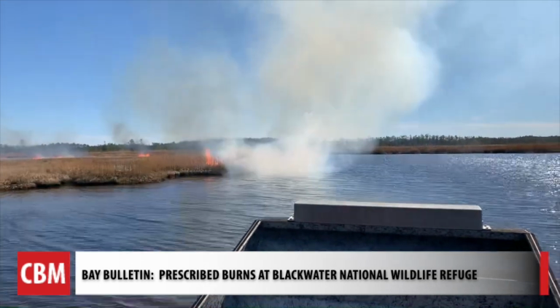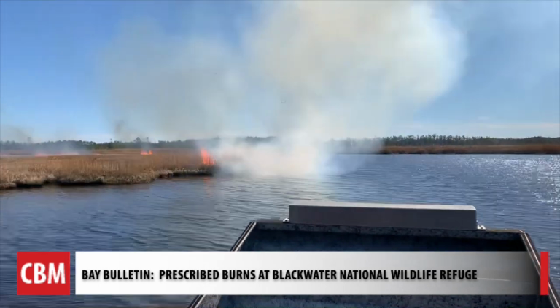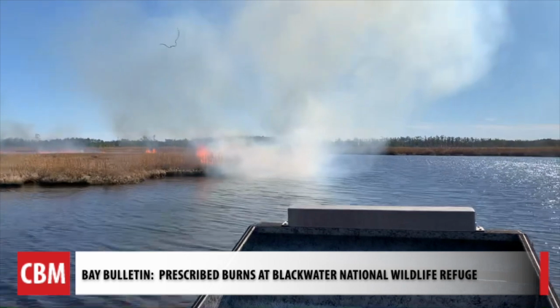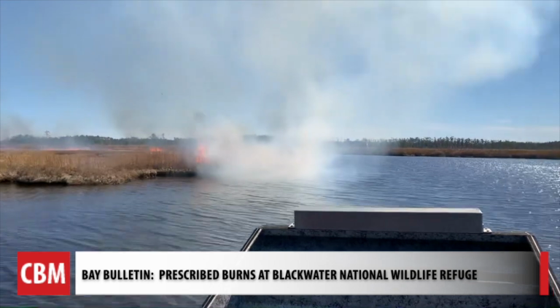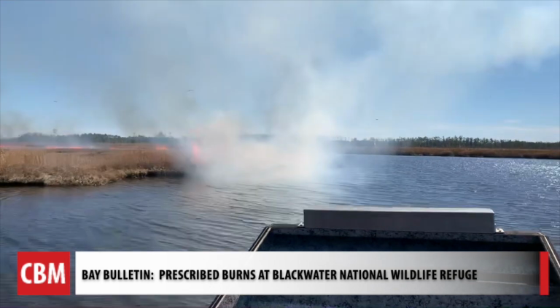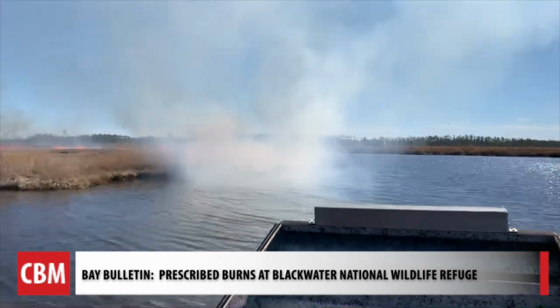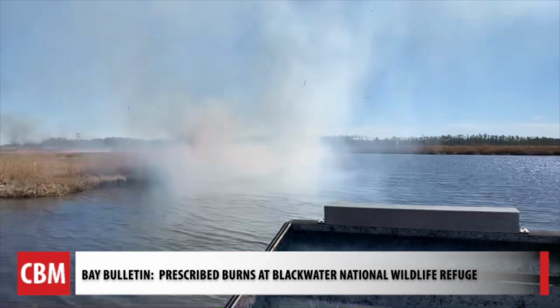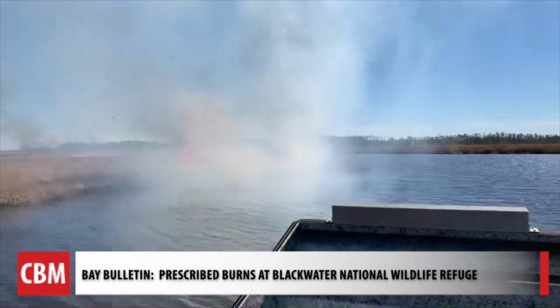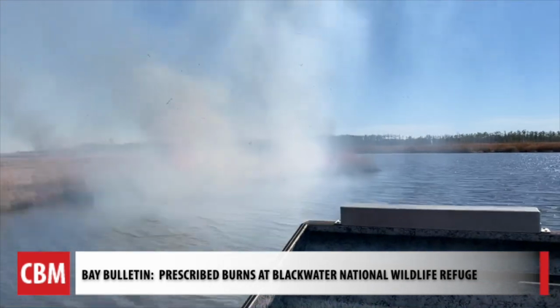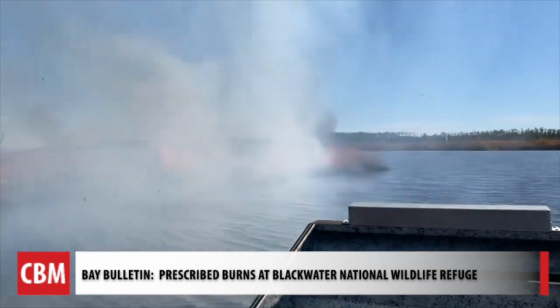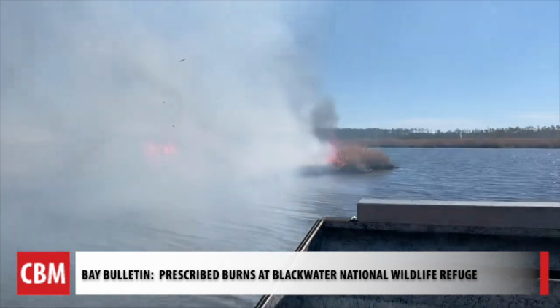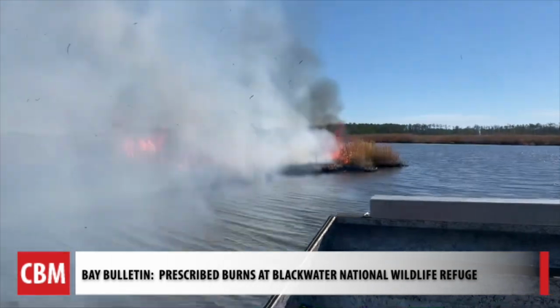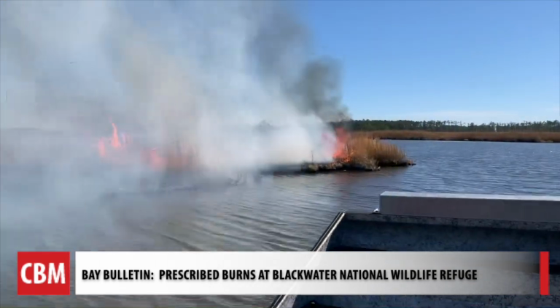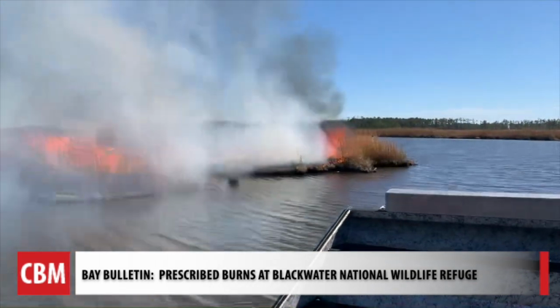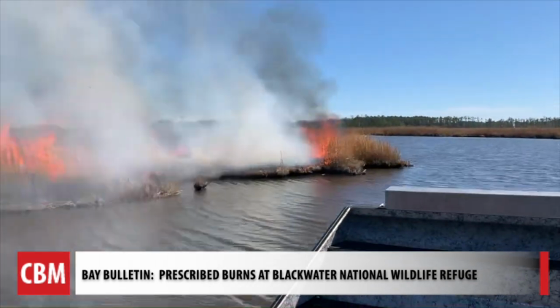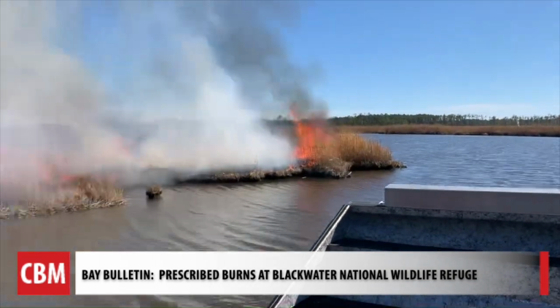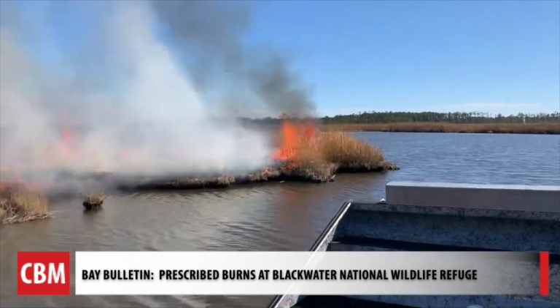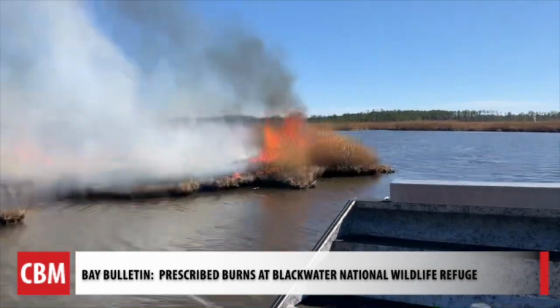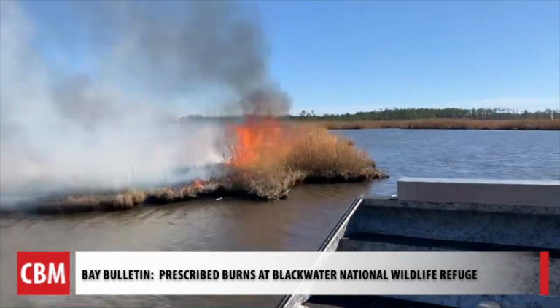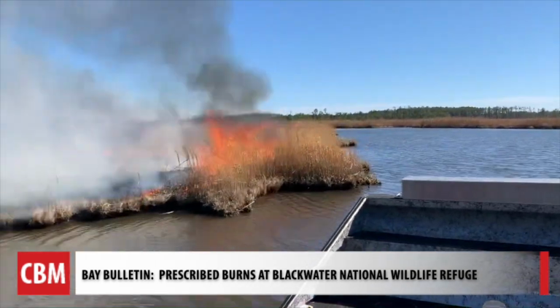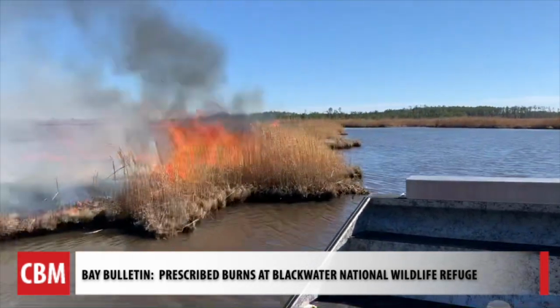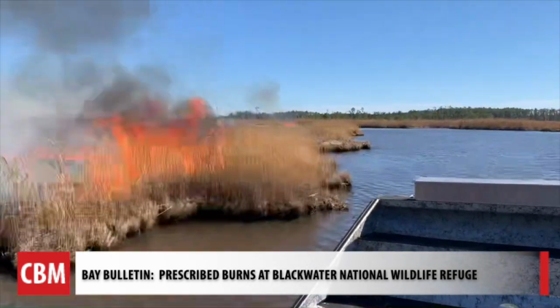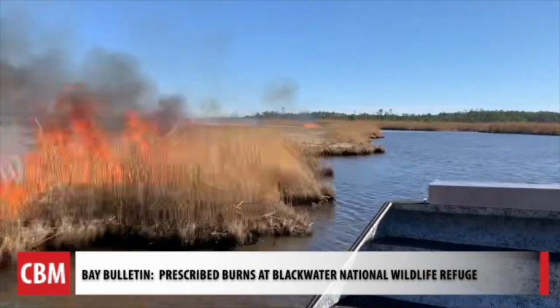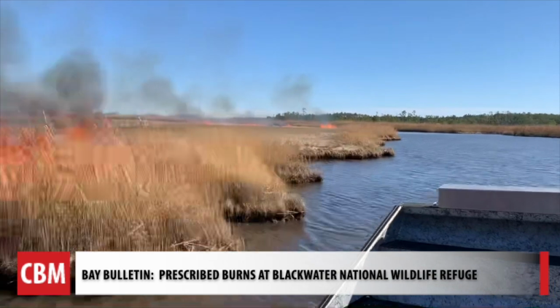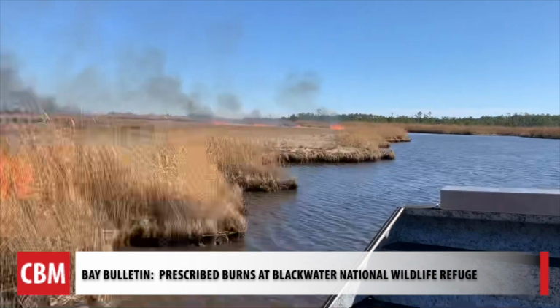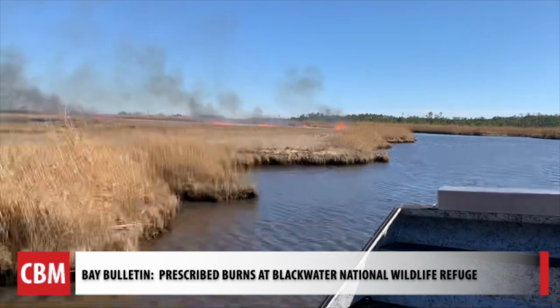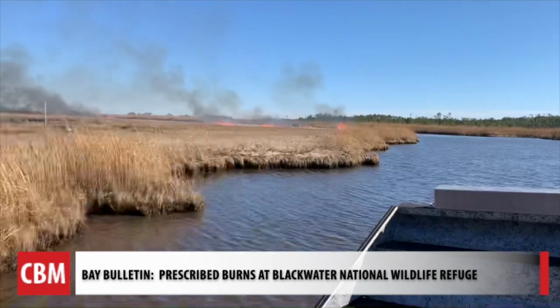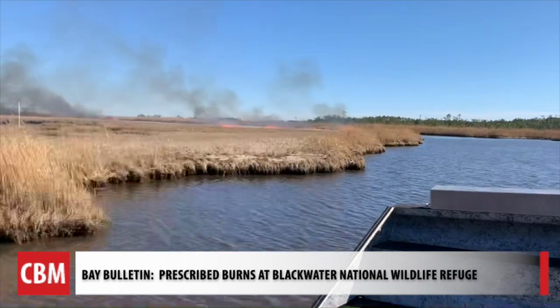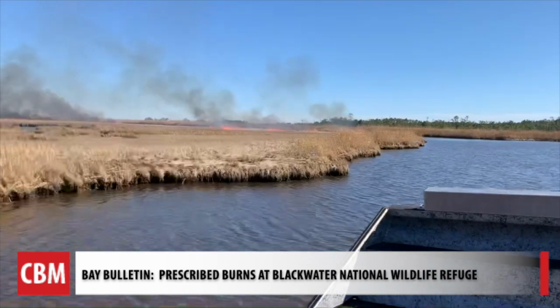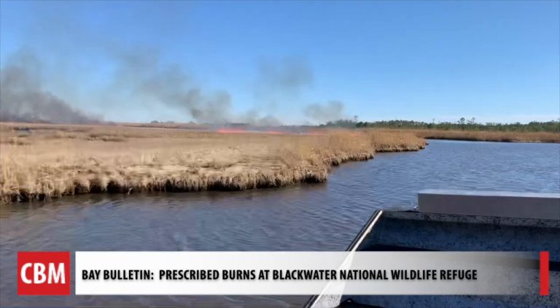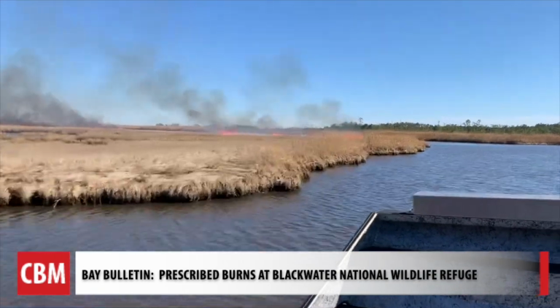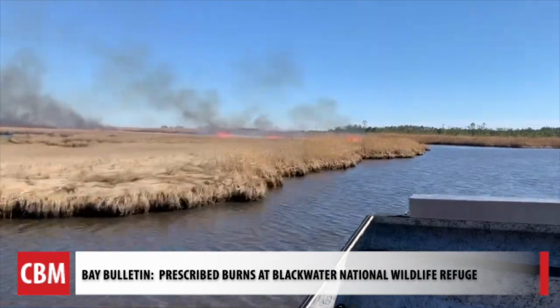Eric Kroner and his team are on land and on boats to access areas tougher to reach. They're called prescribed burns.